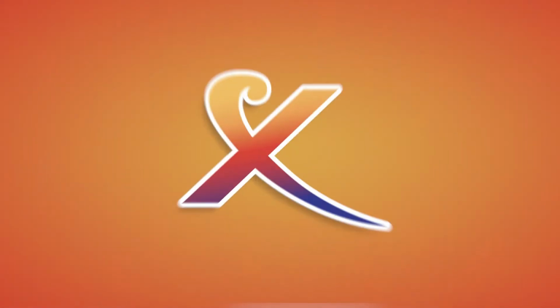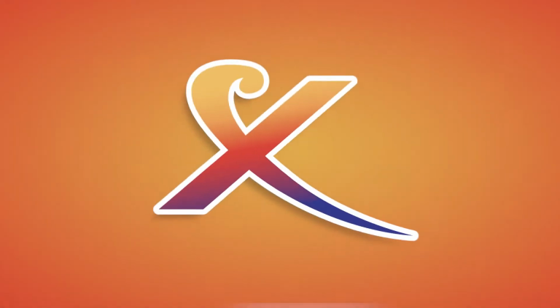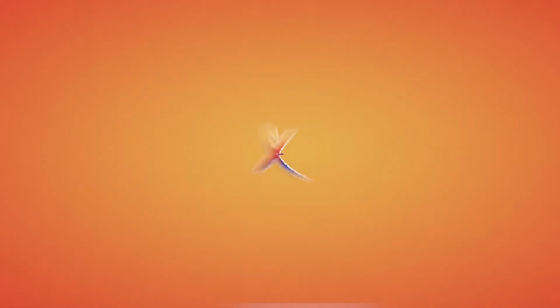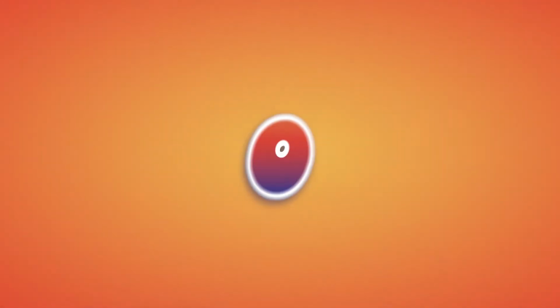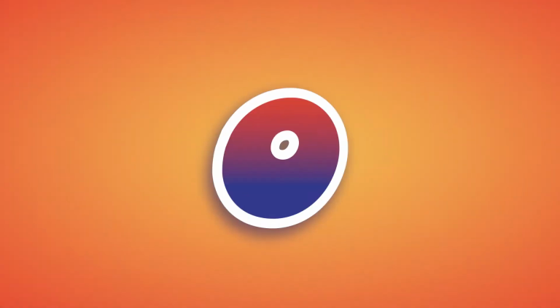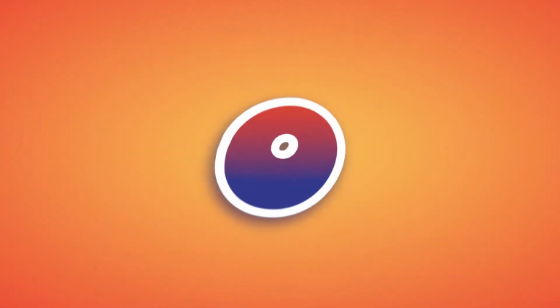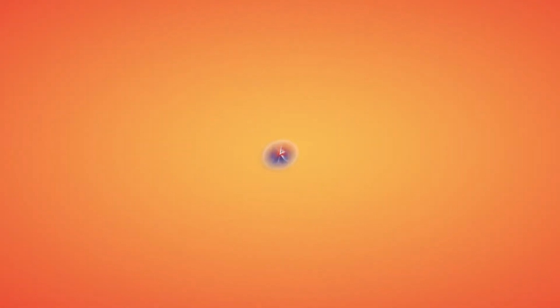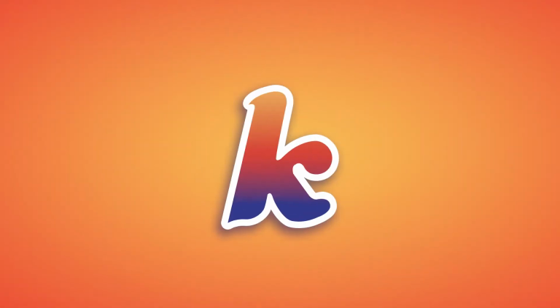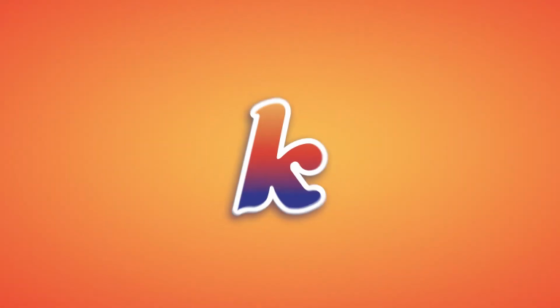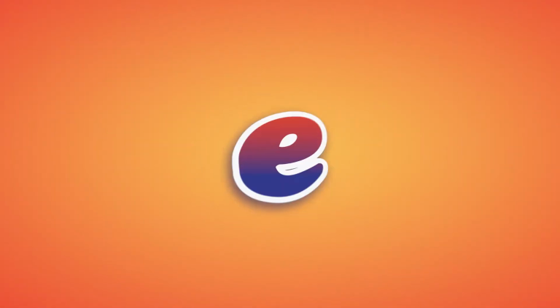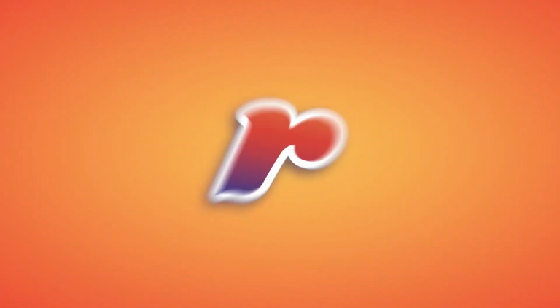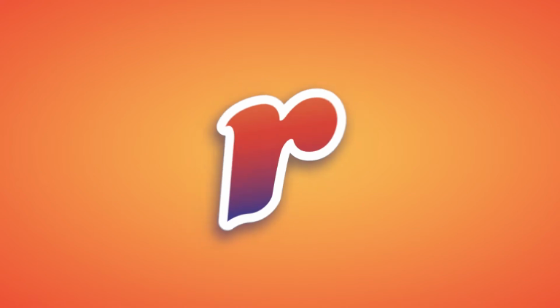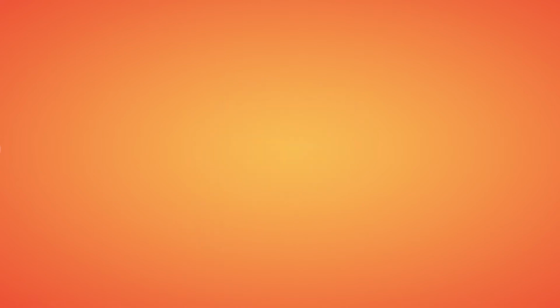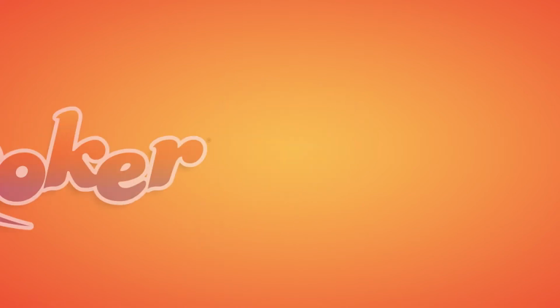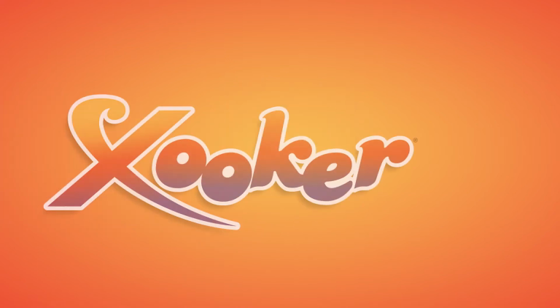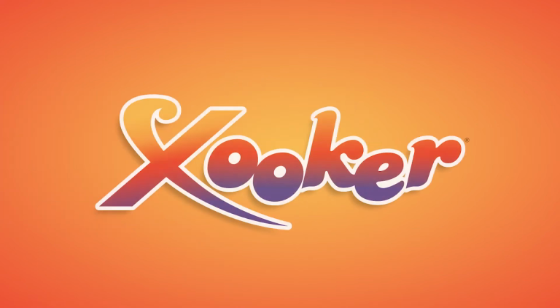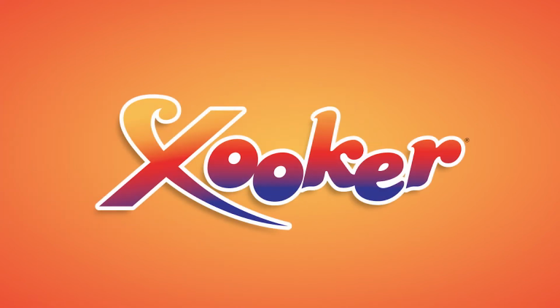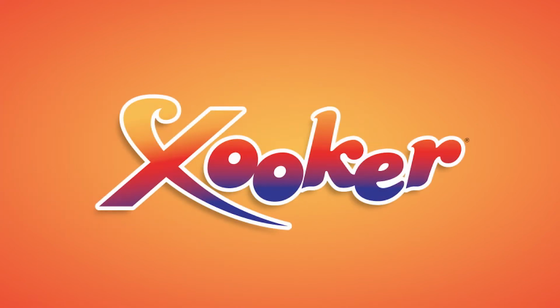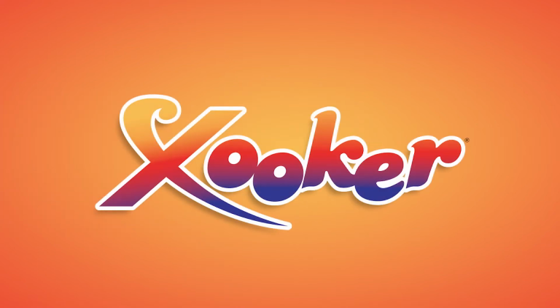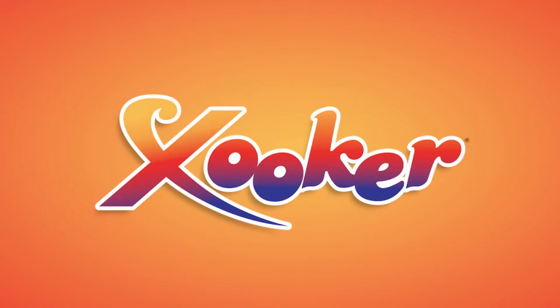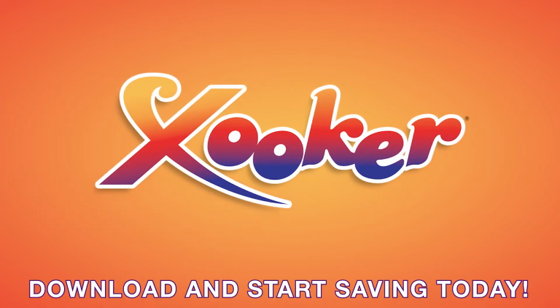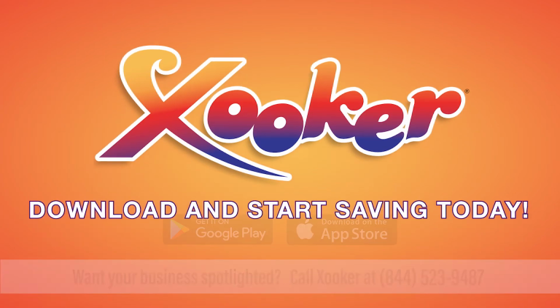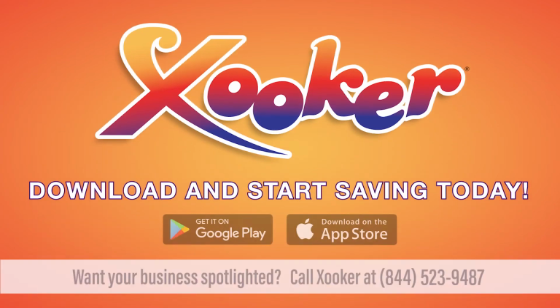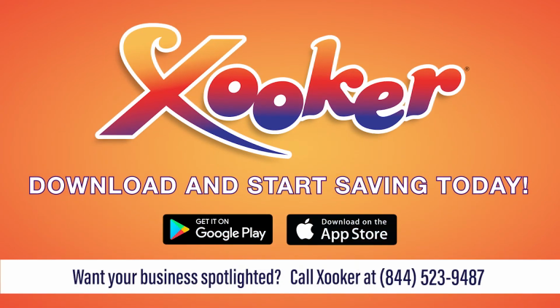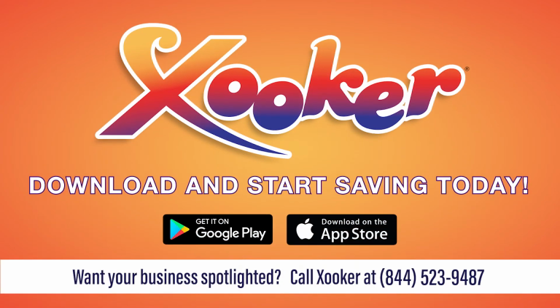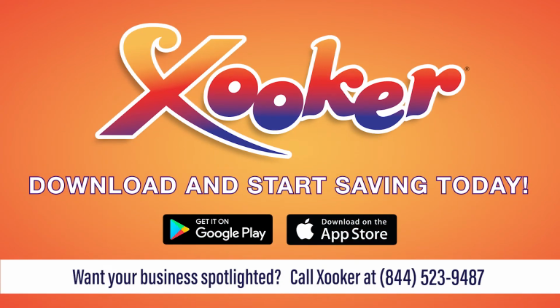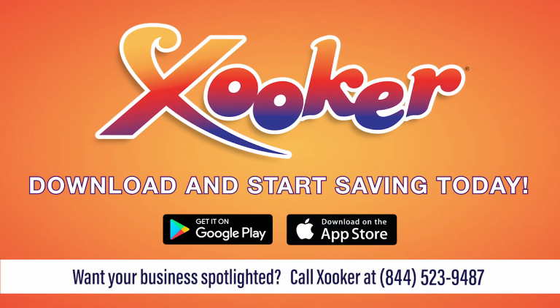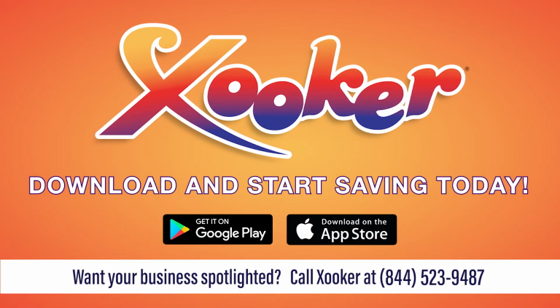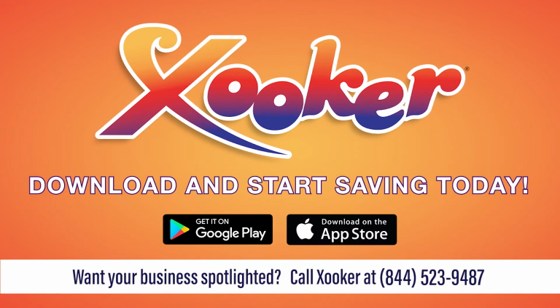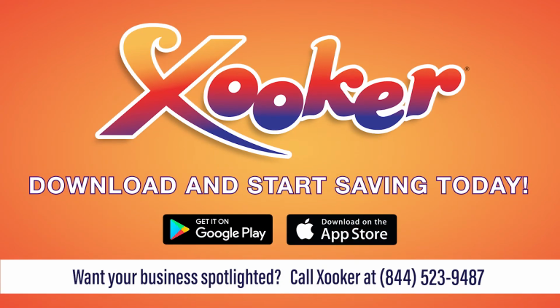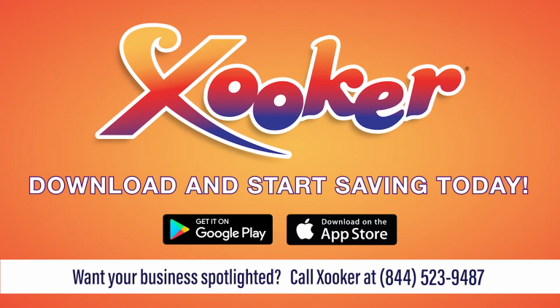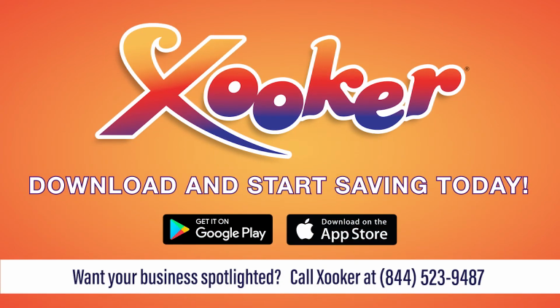Zucker. Download Zucker and start saving big today.